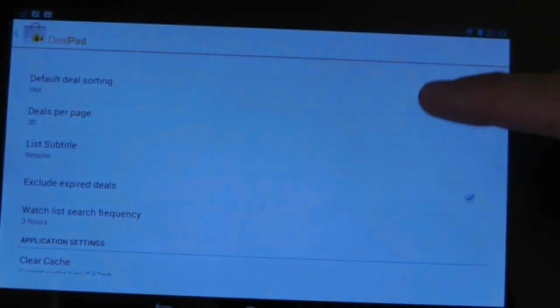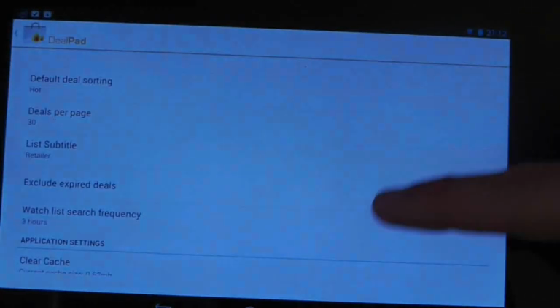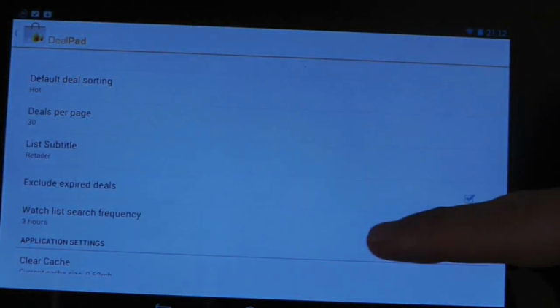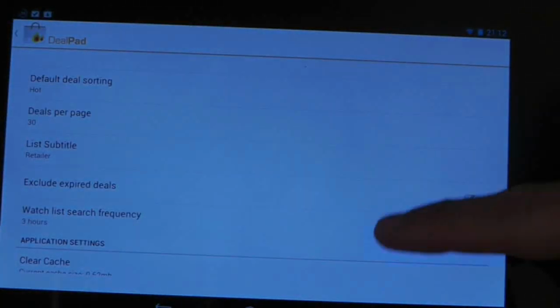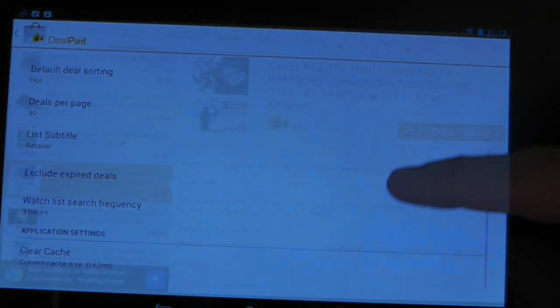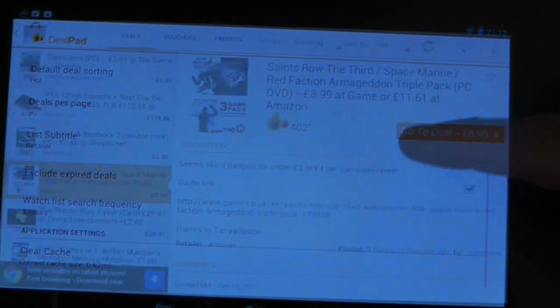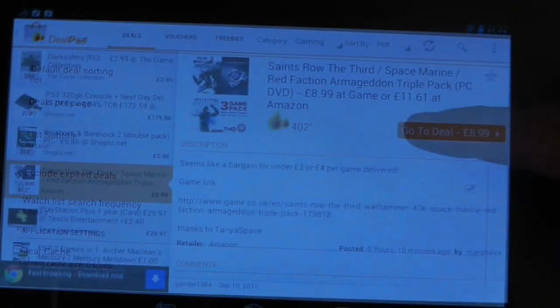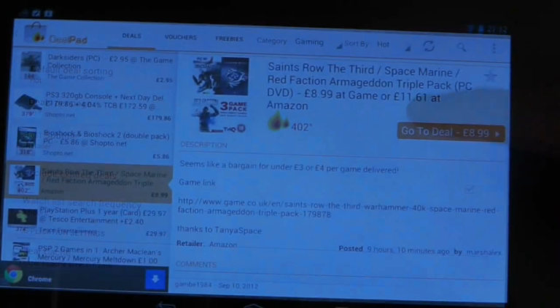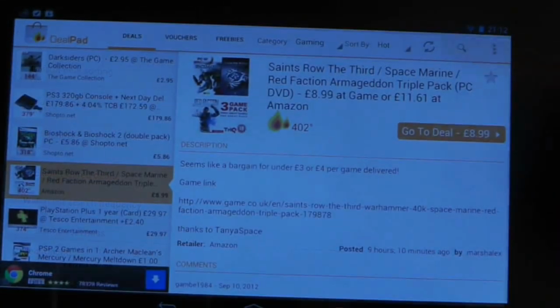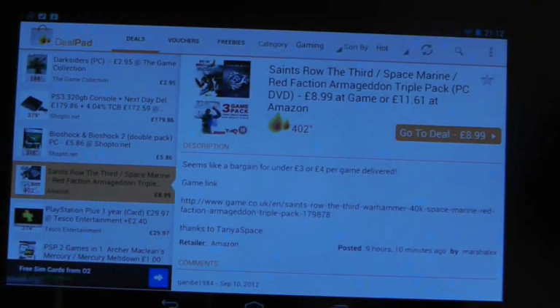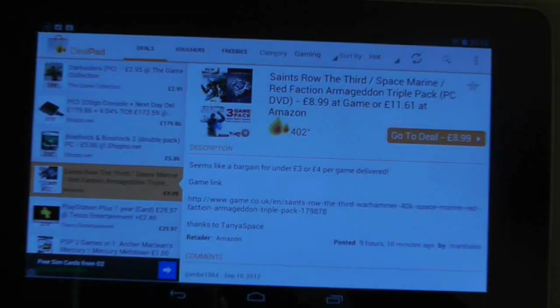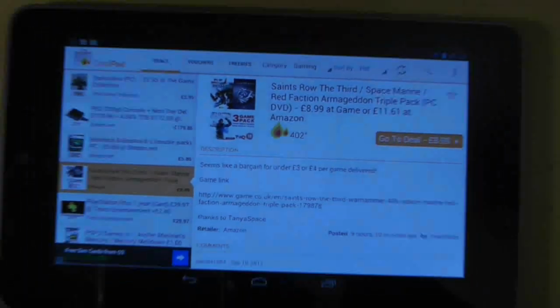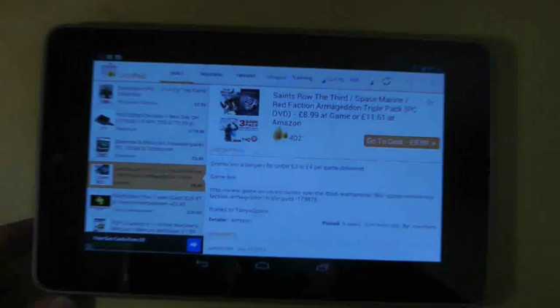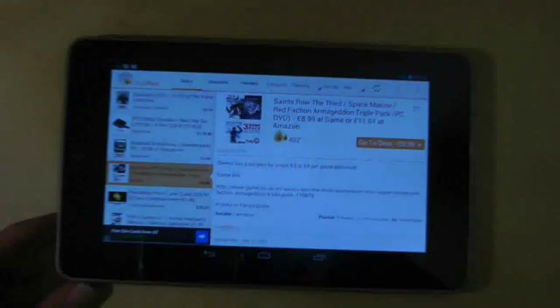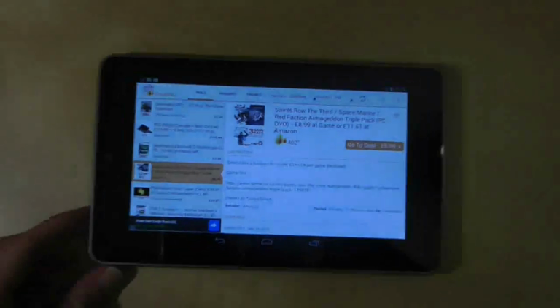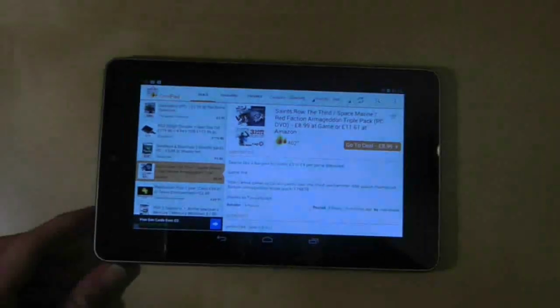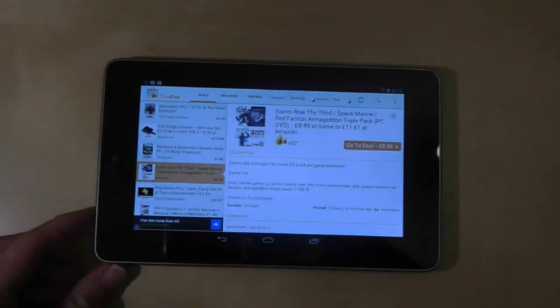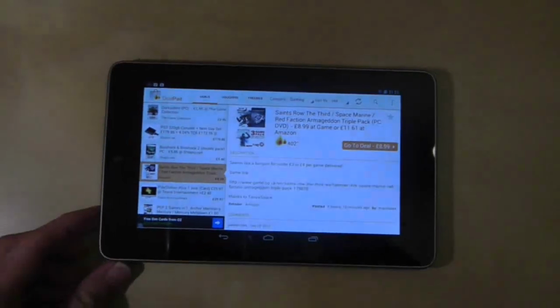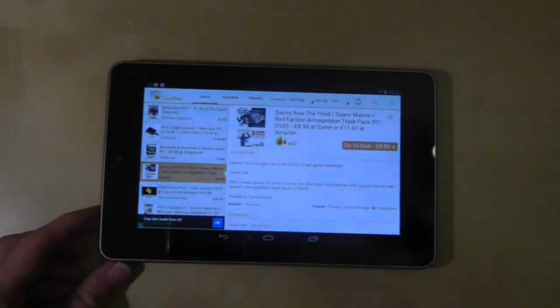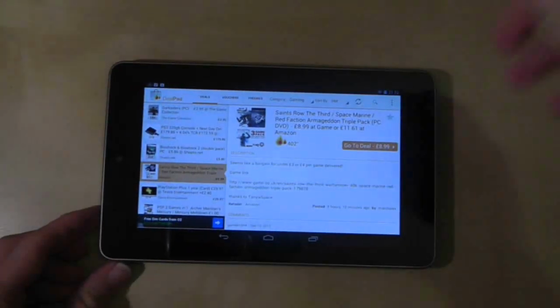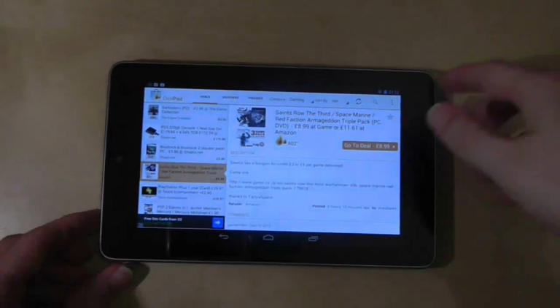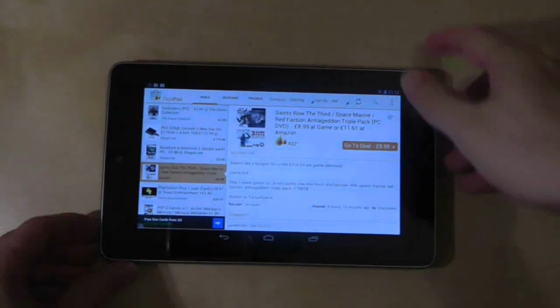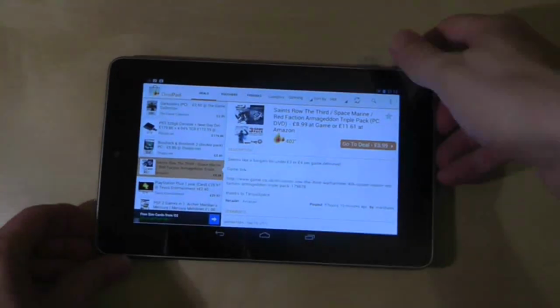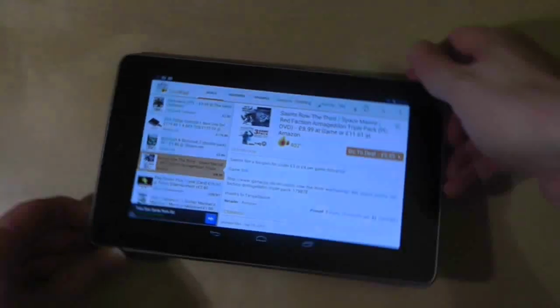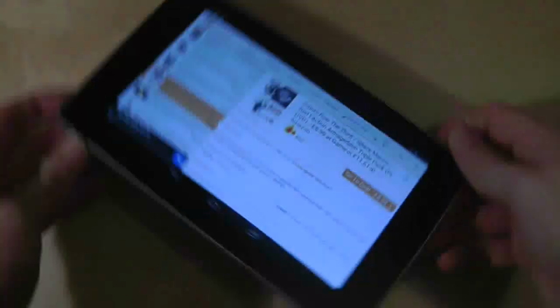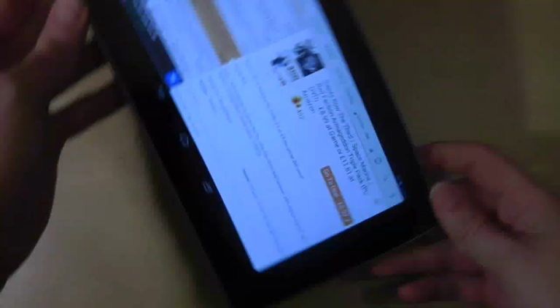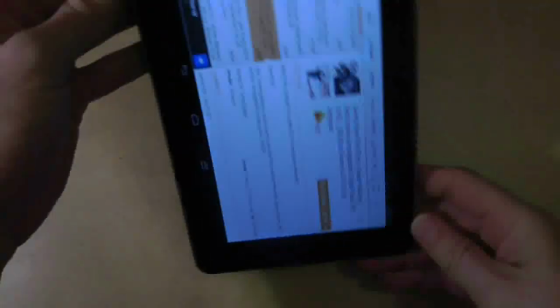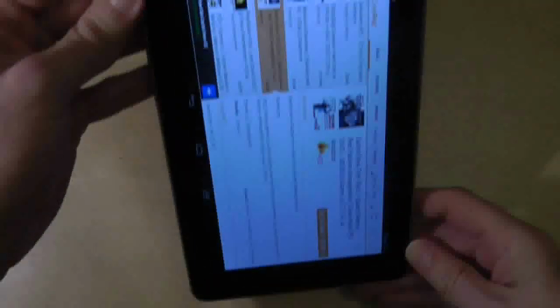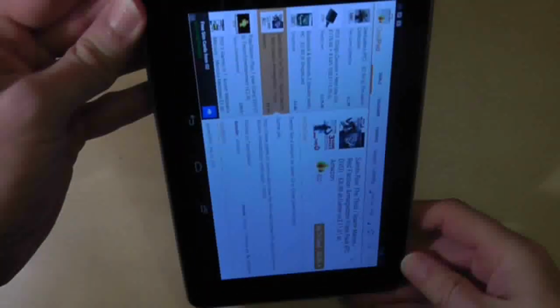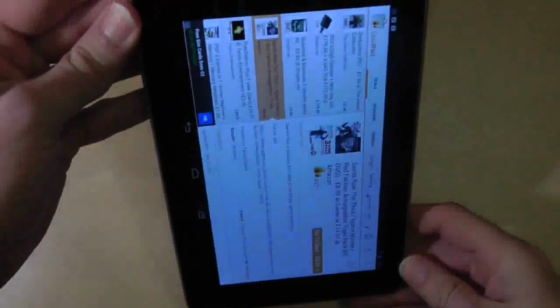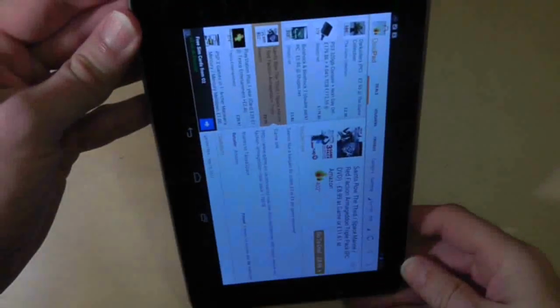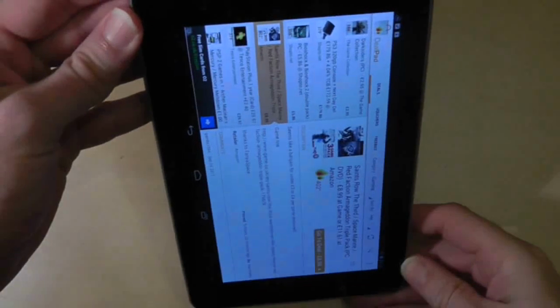In terms of filtering, which is the most important thing when you're trying to find a bargain, Dealpad is flawless.